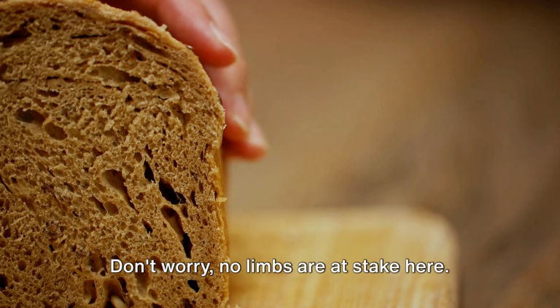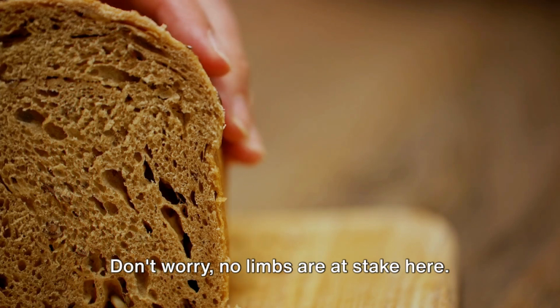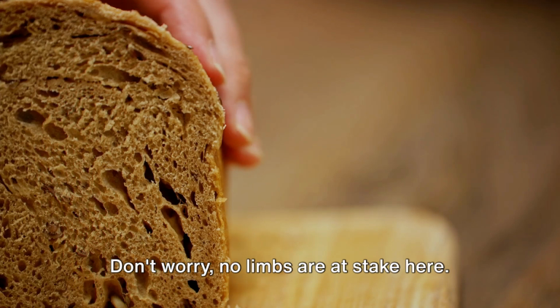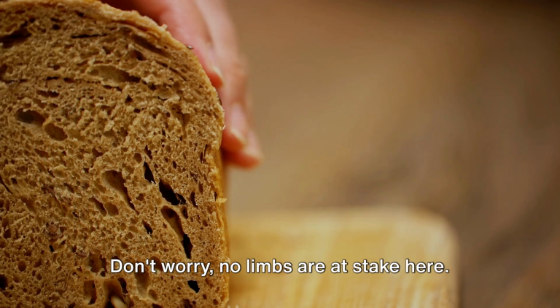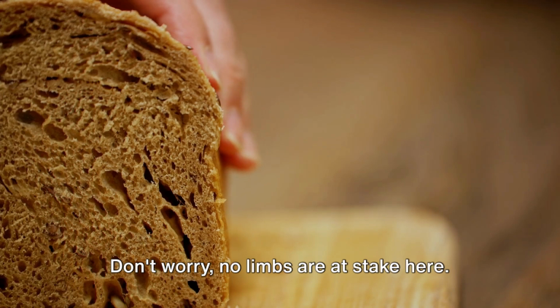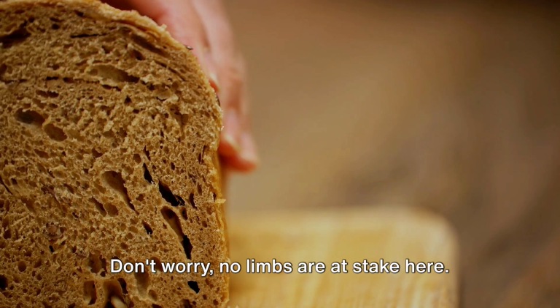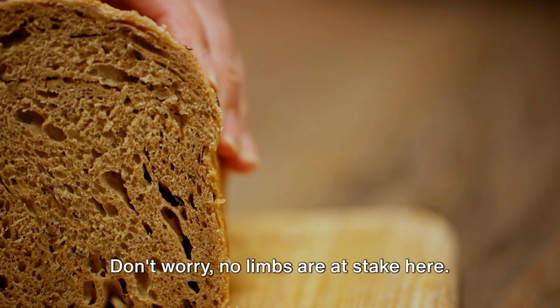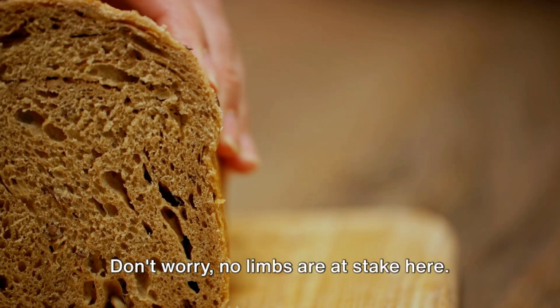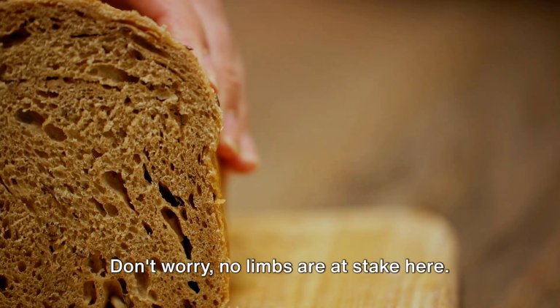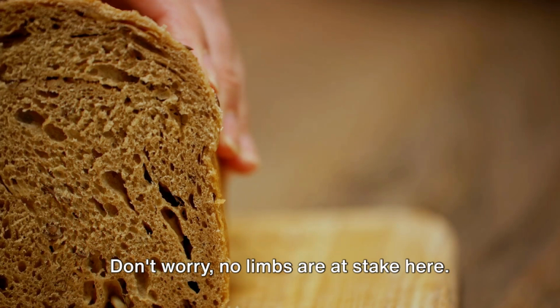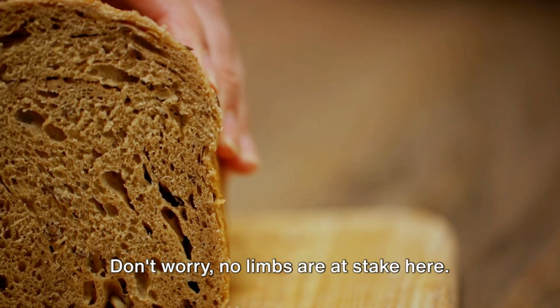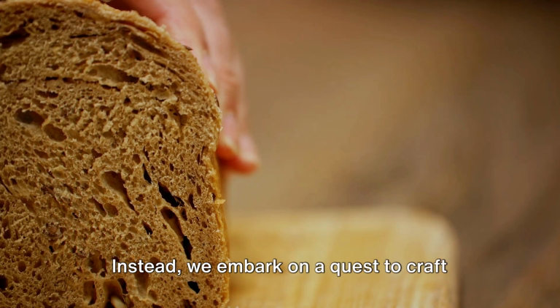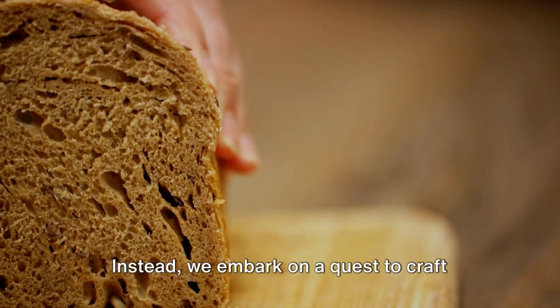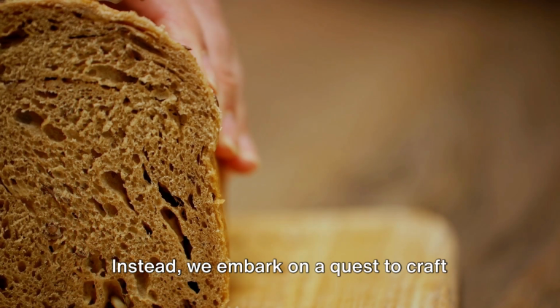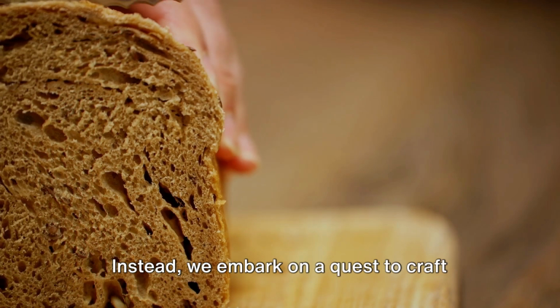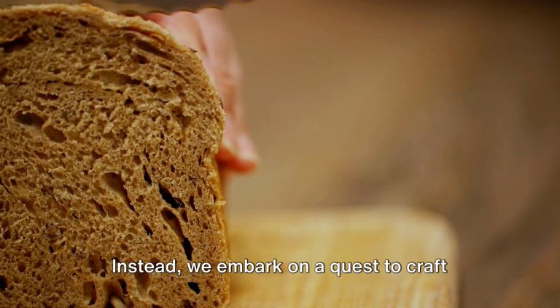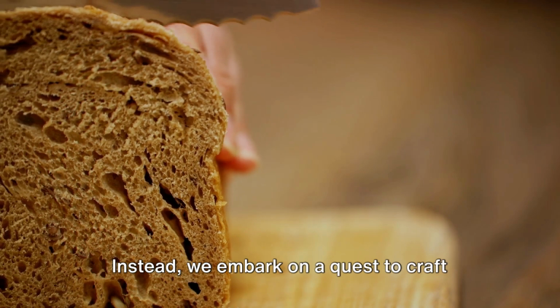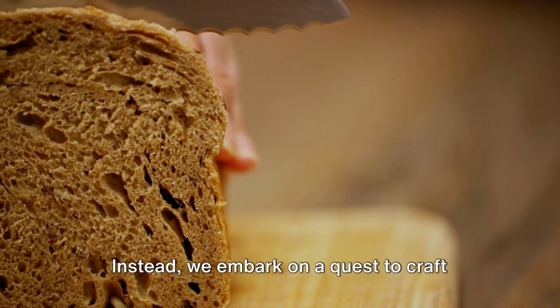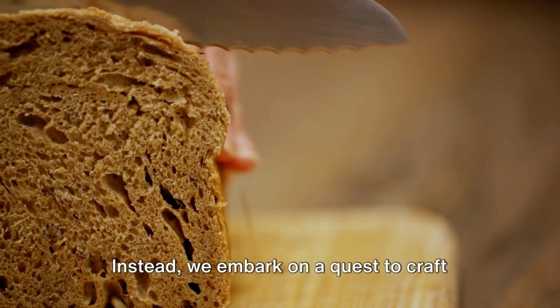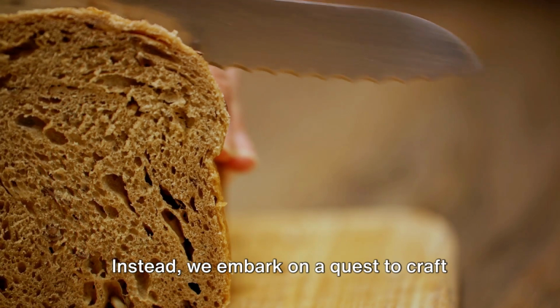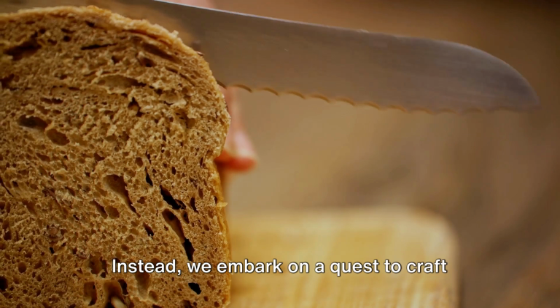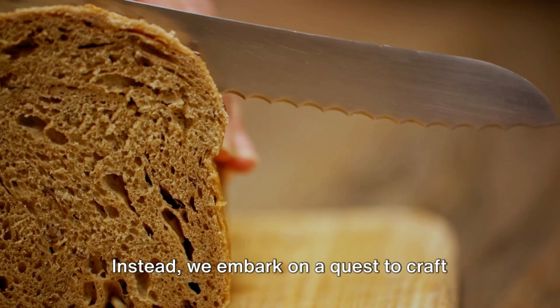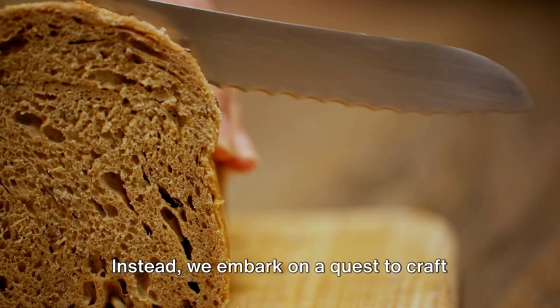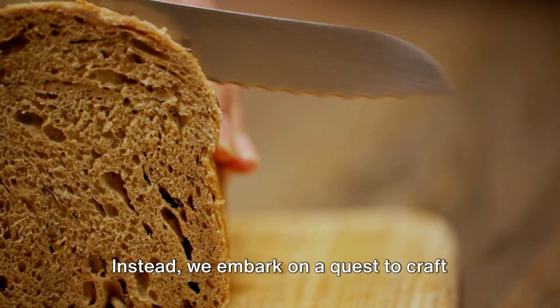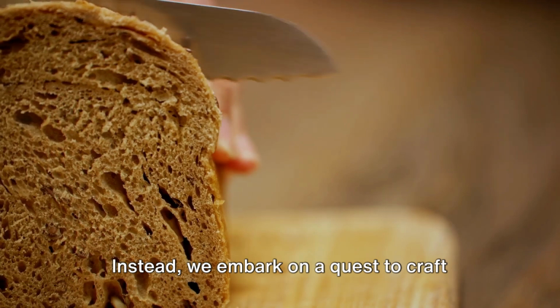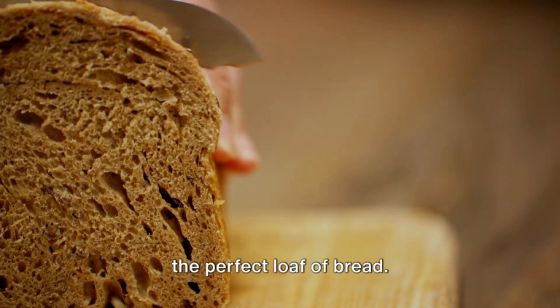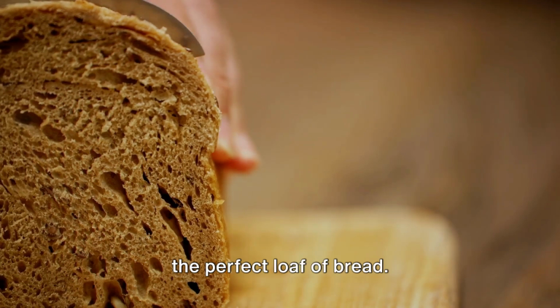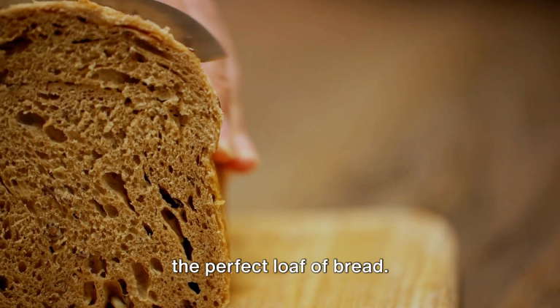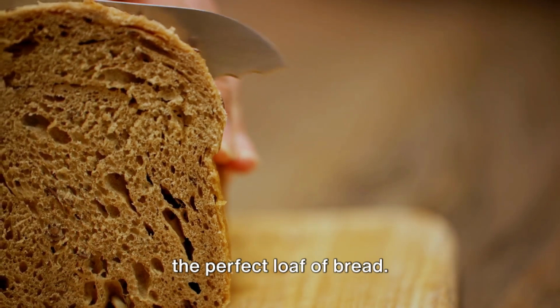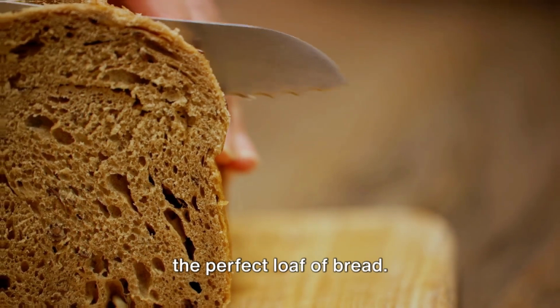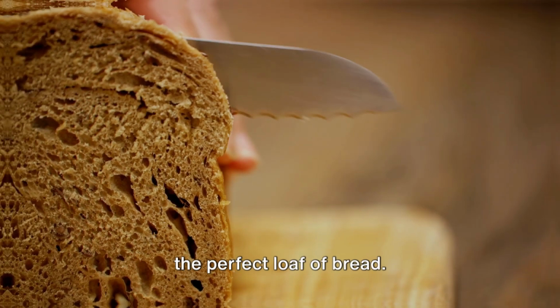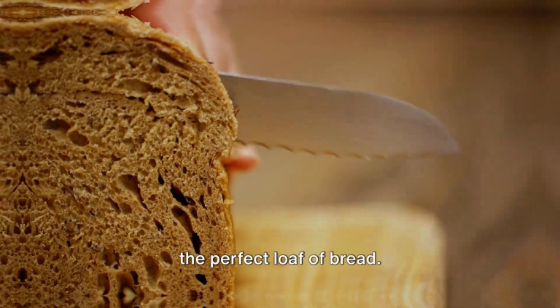Don't worry, no limbs are at stake here. Instead, we embark on a quest to craft the perfect loaf of bread.